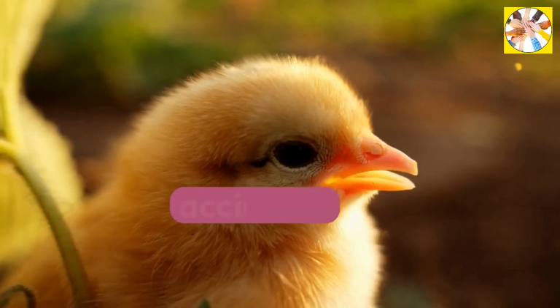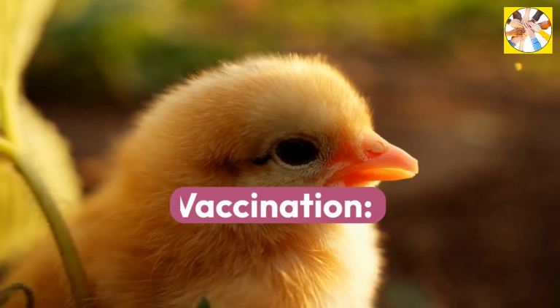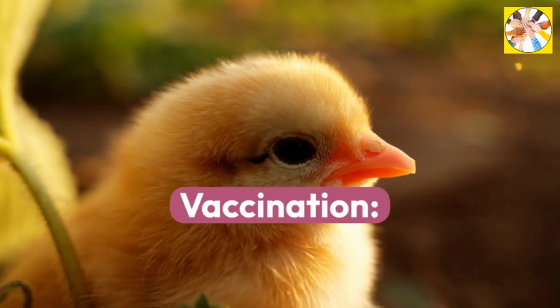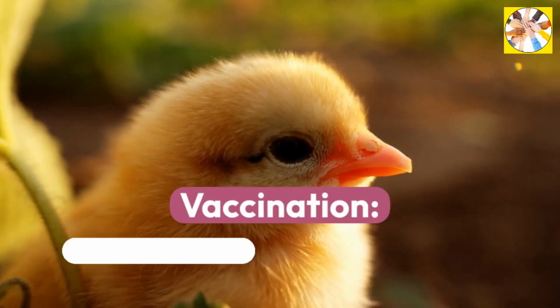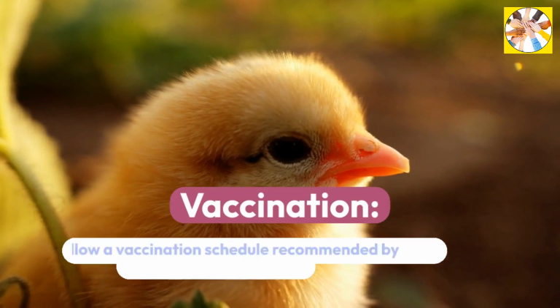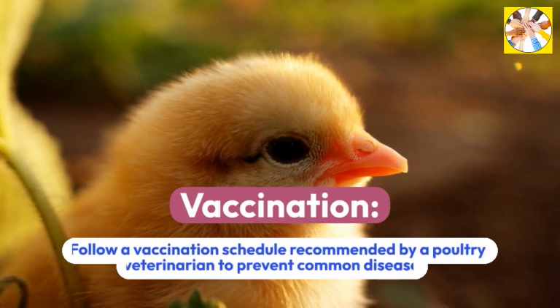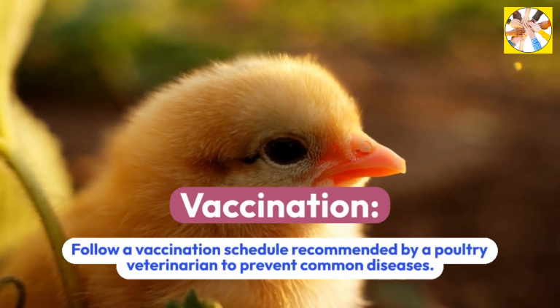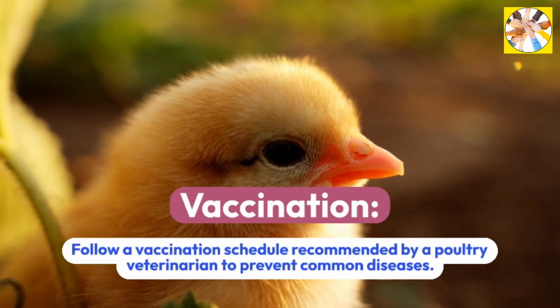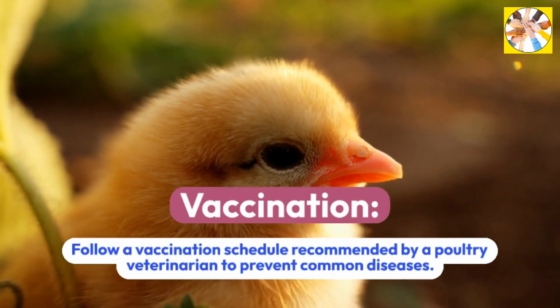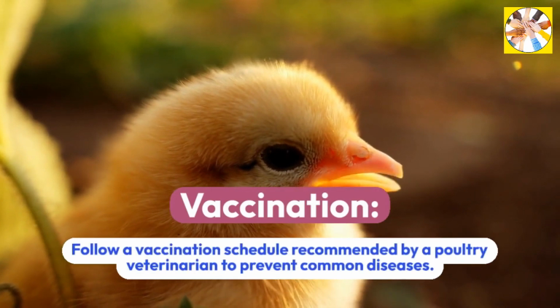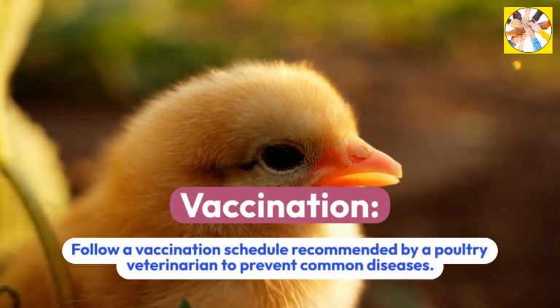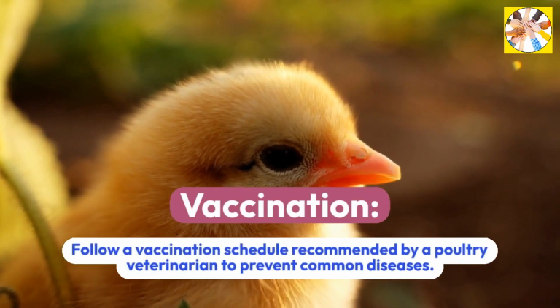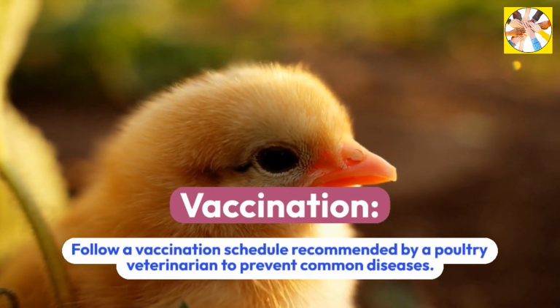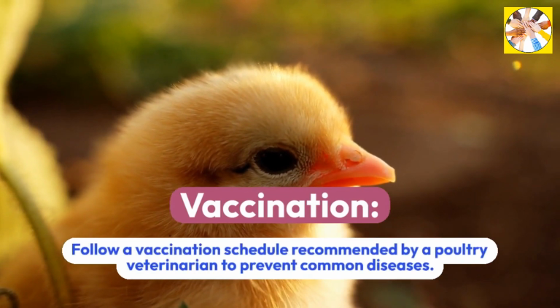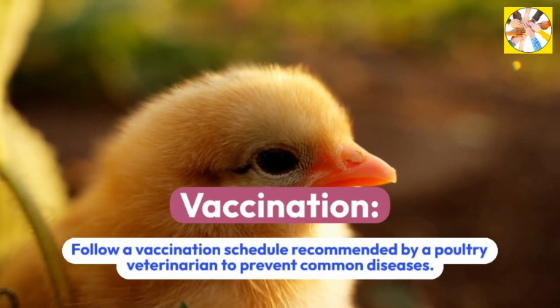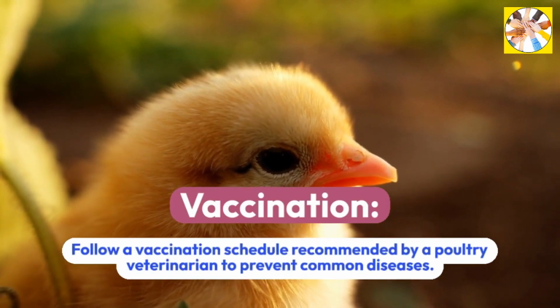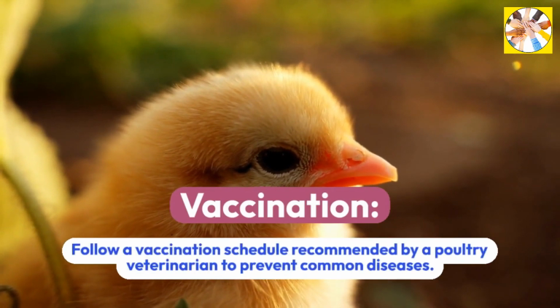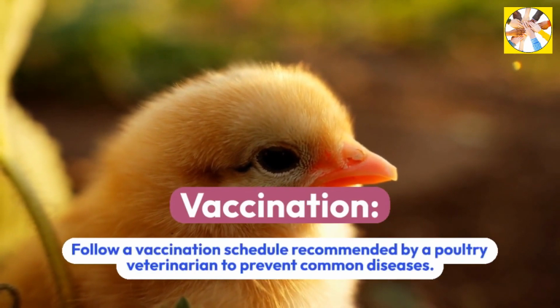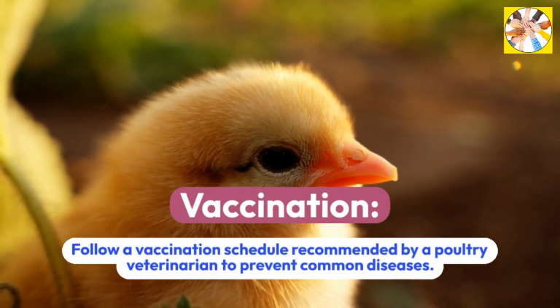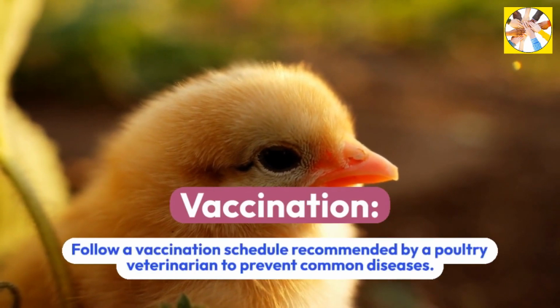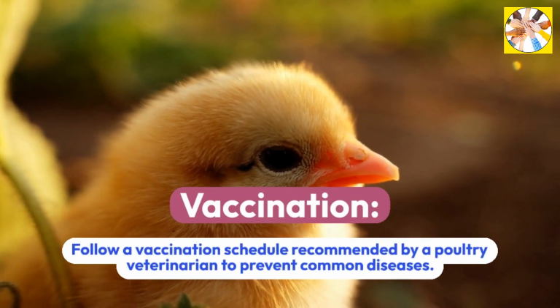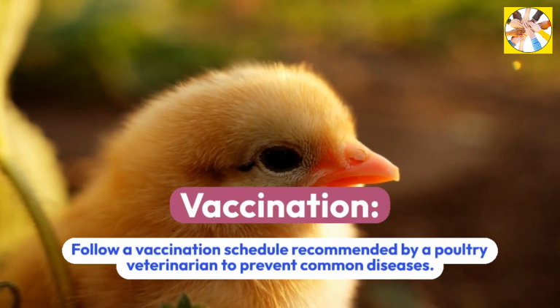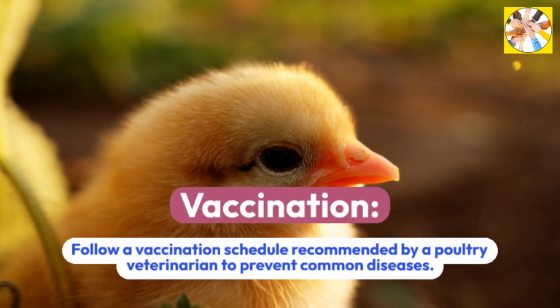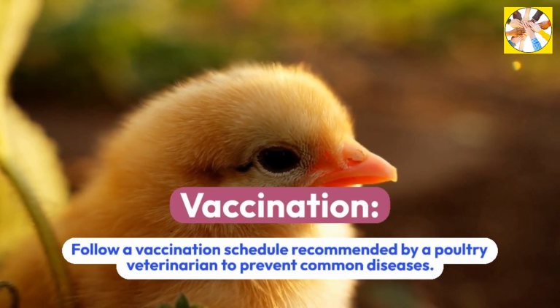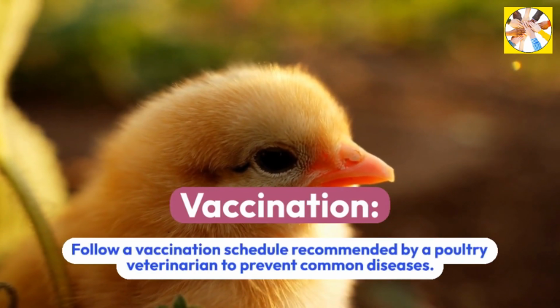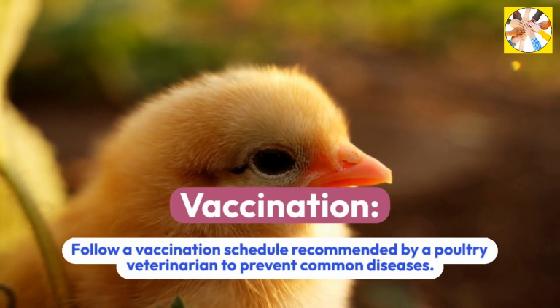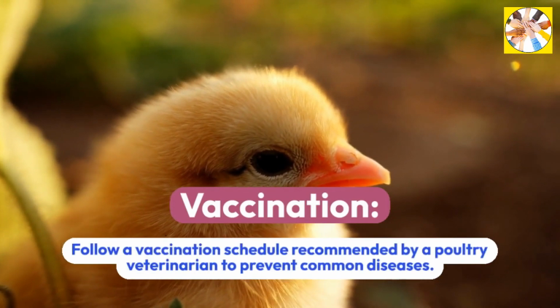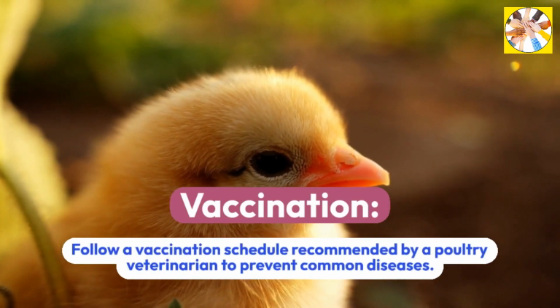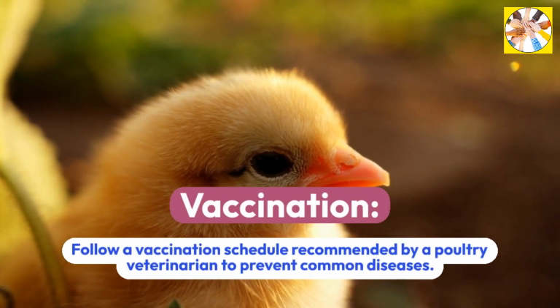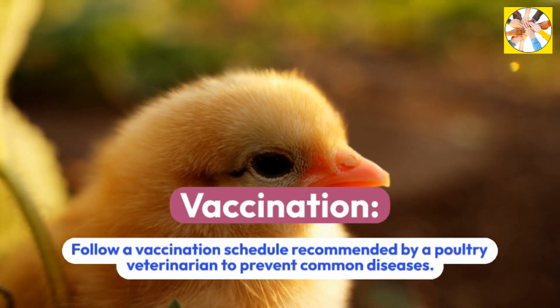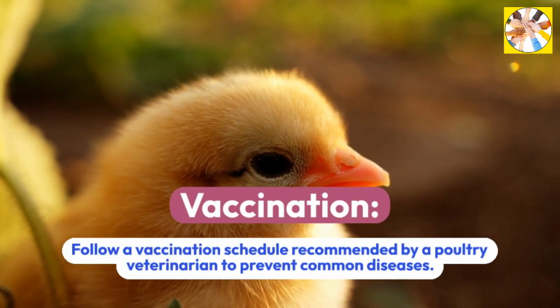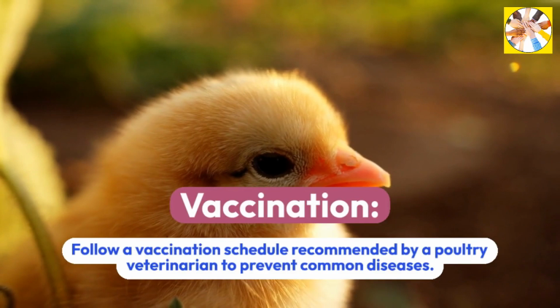Vaccination: Follow a vaccination schedule recommended by a poultry veterinarian to prevent common diseases.